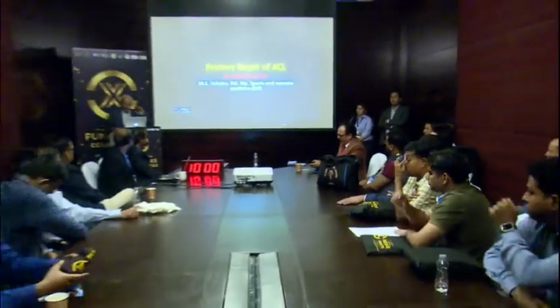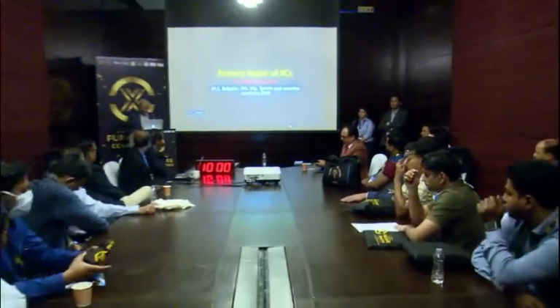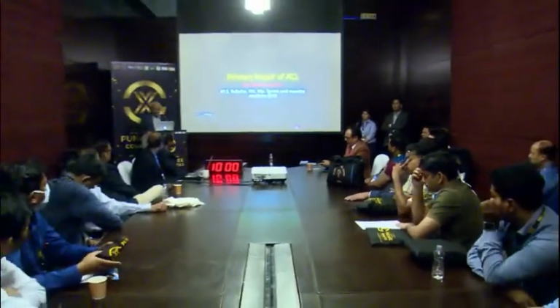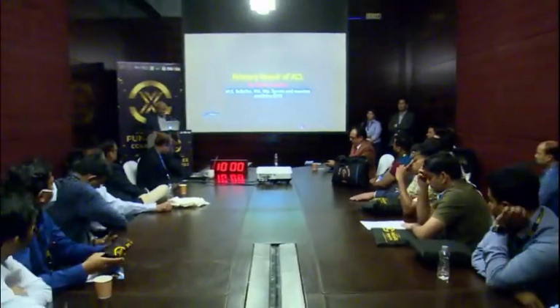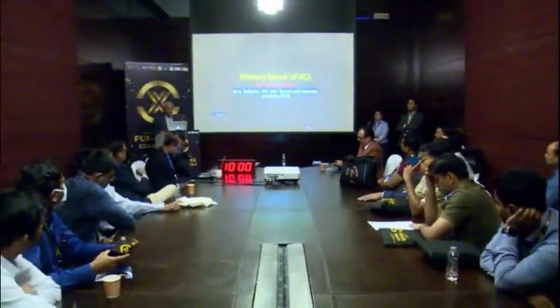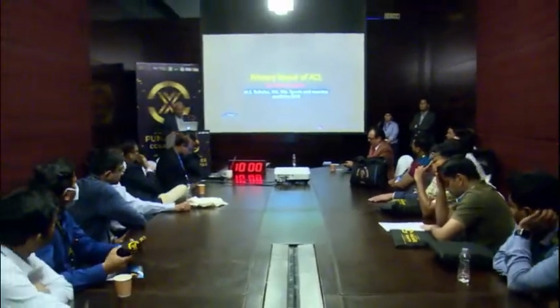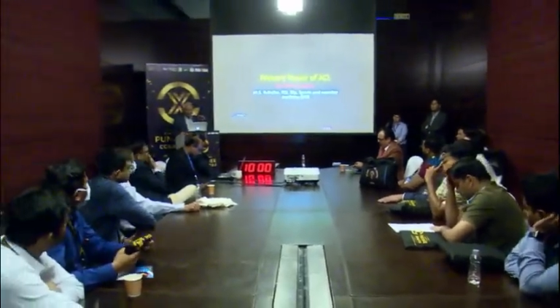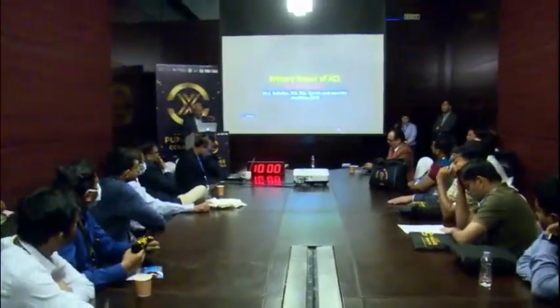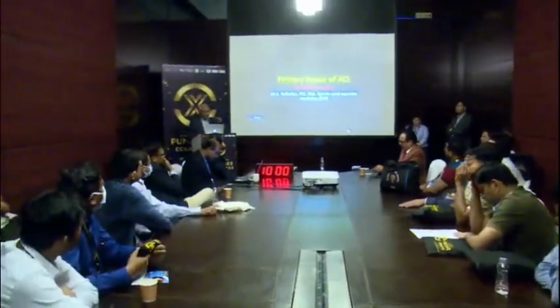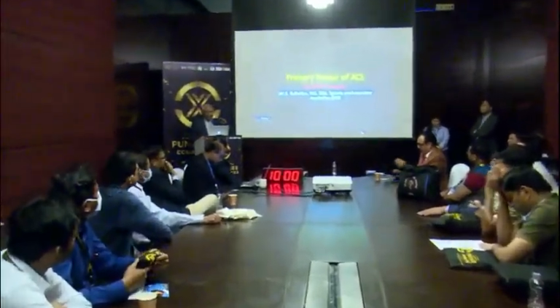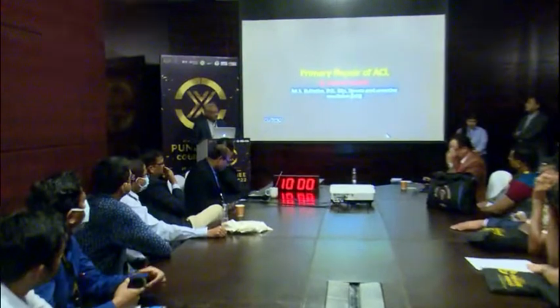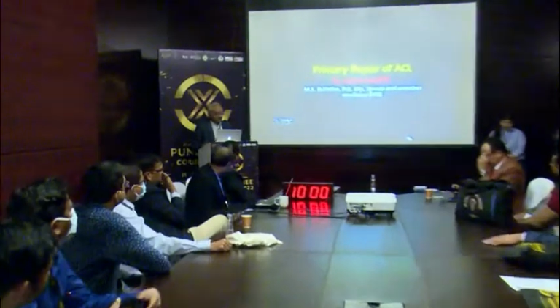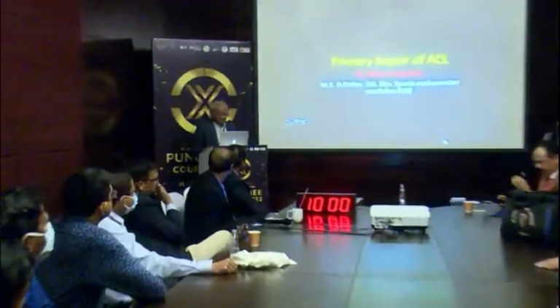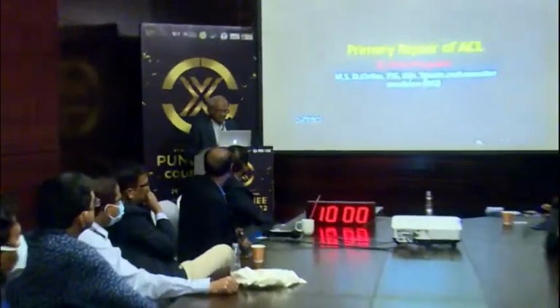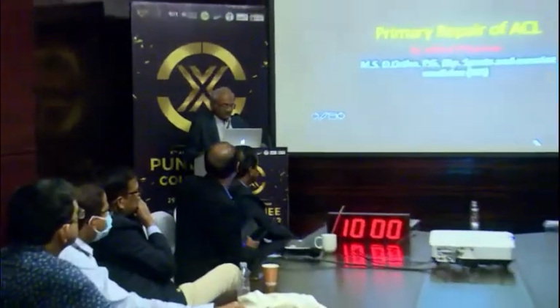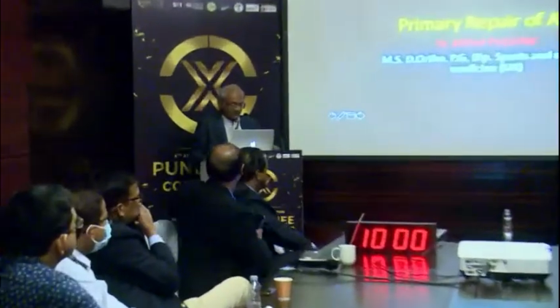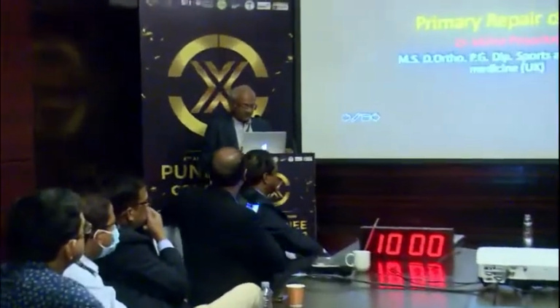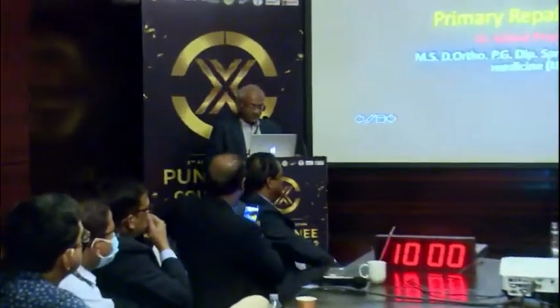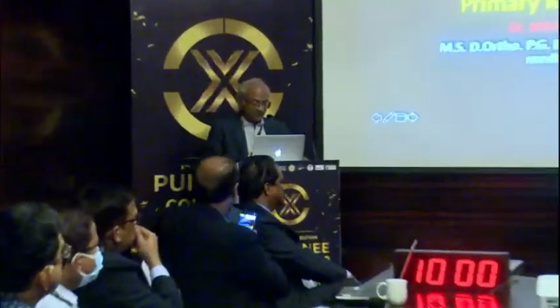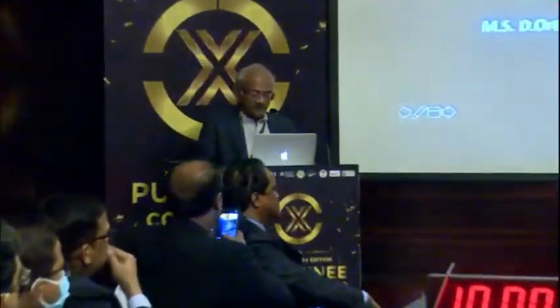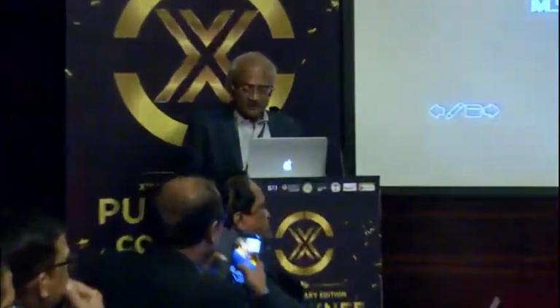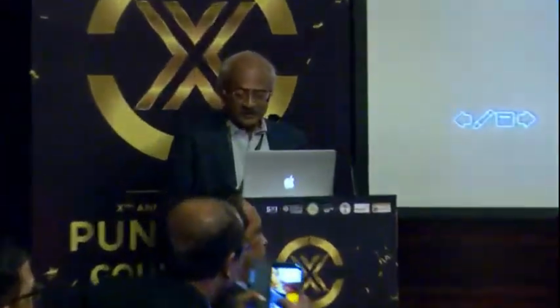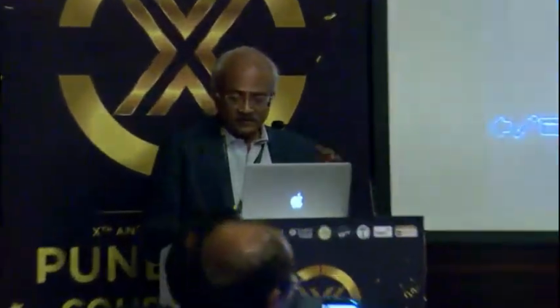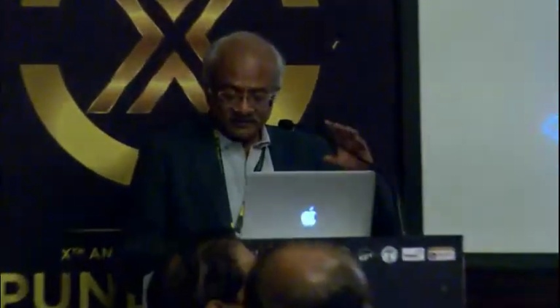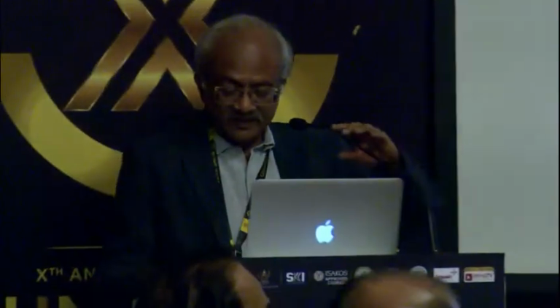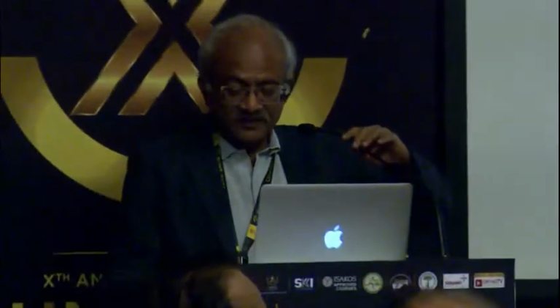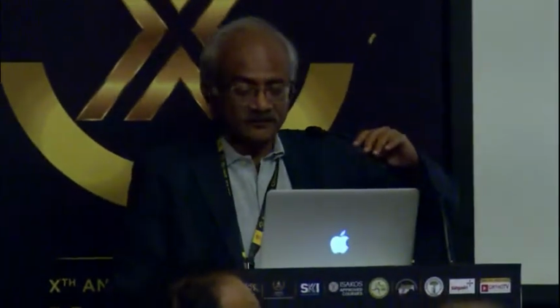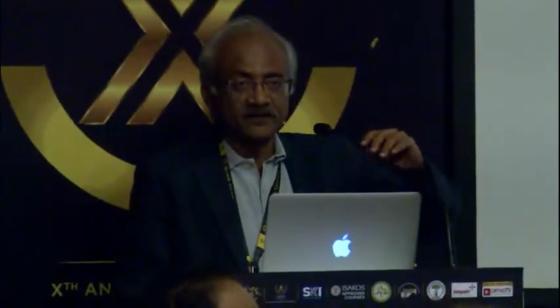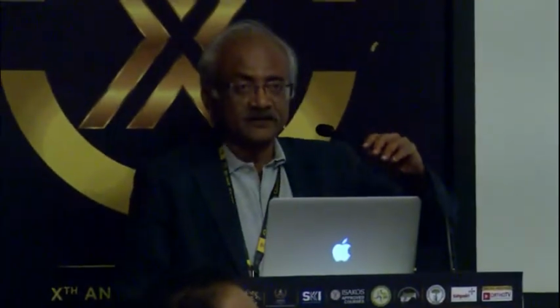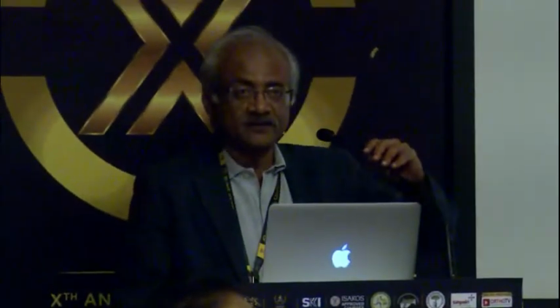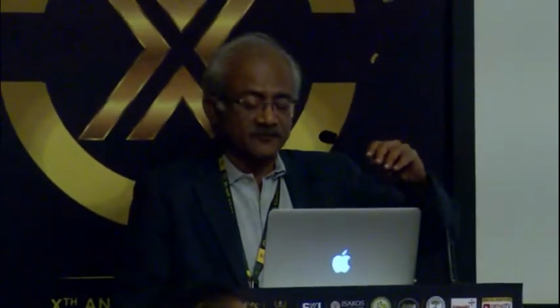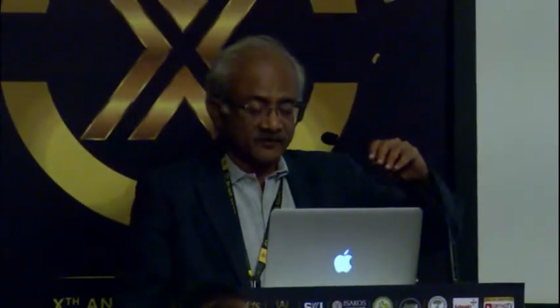Thank you very much Biotech, thank you Dr. Bahamre and the esteemed faculty and friends.